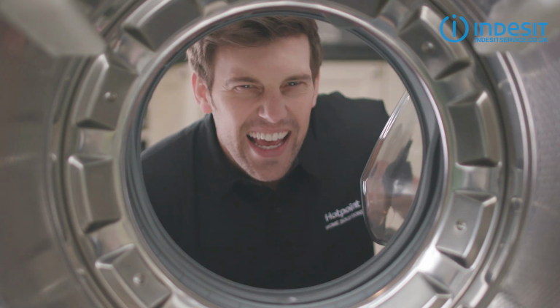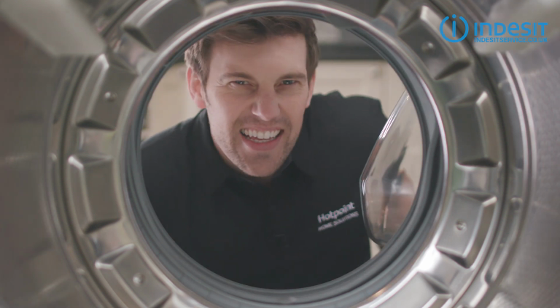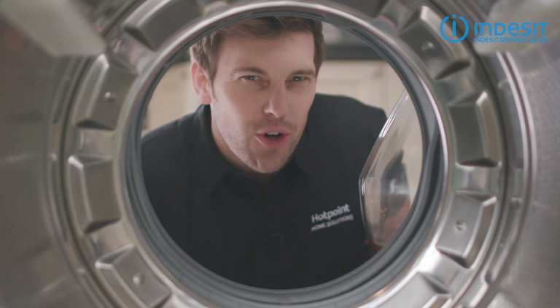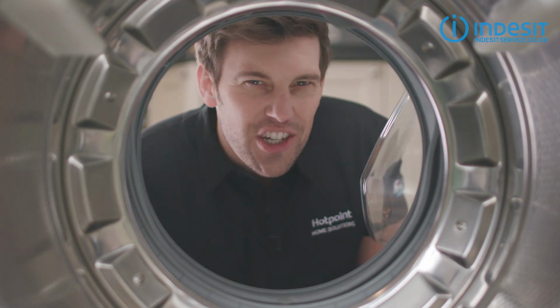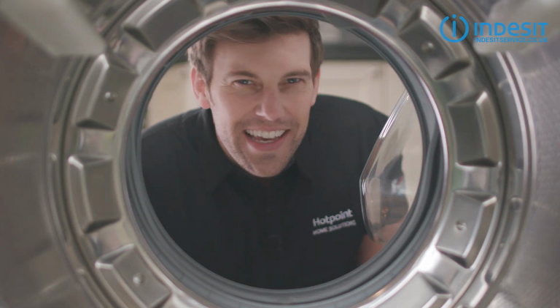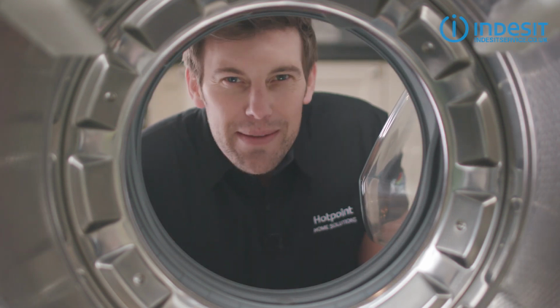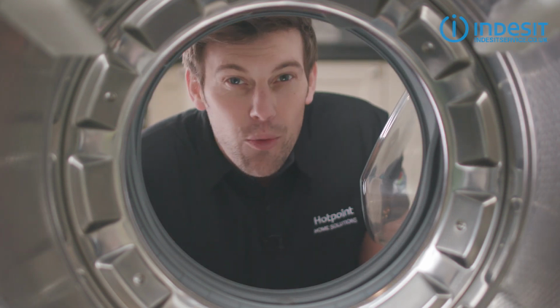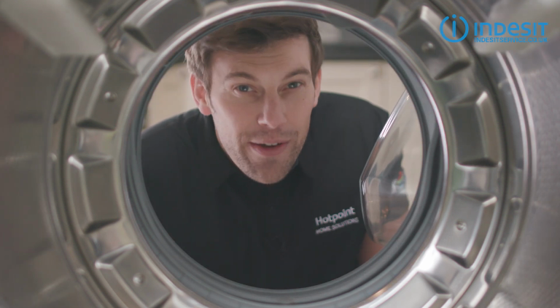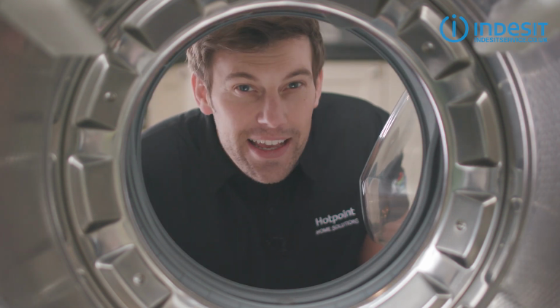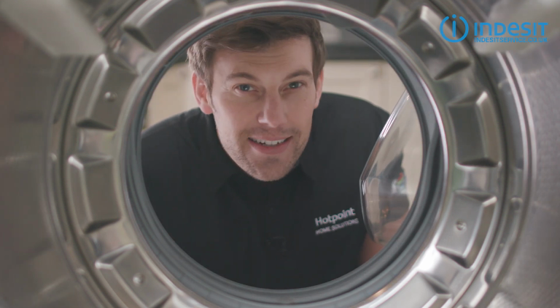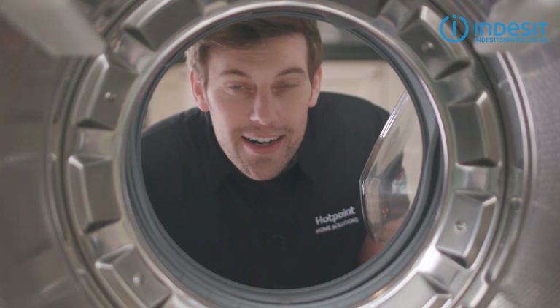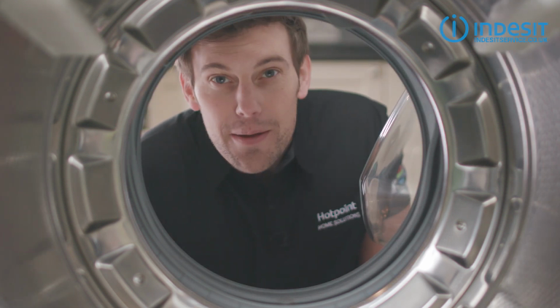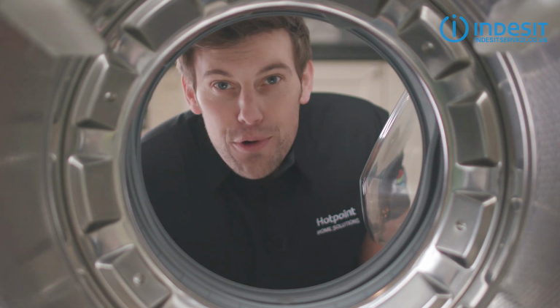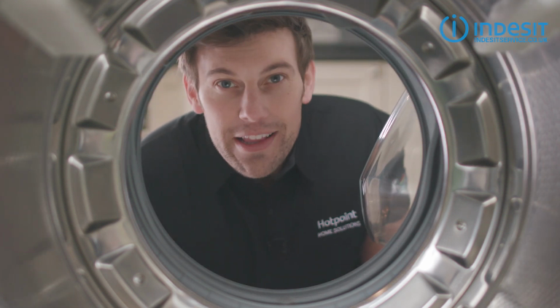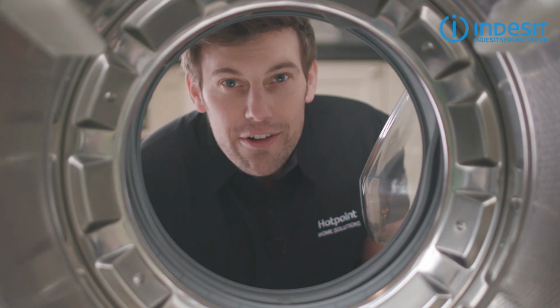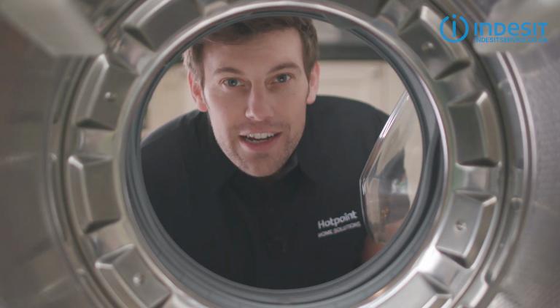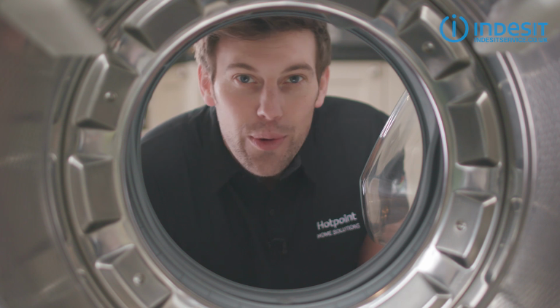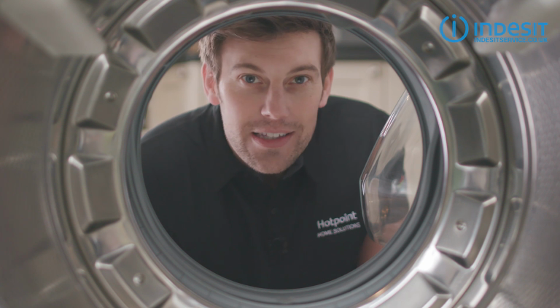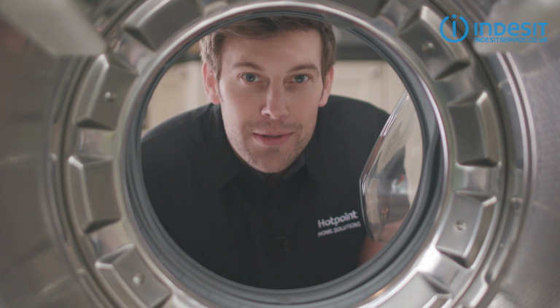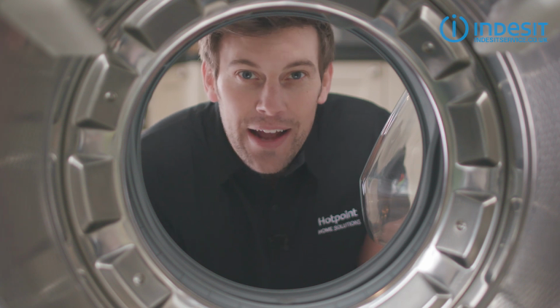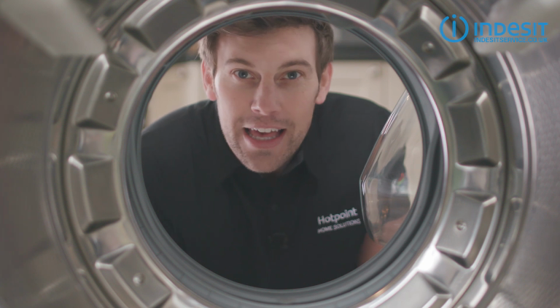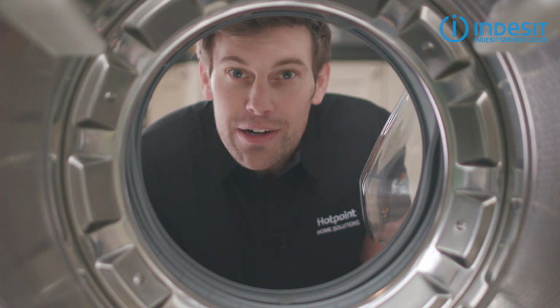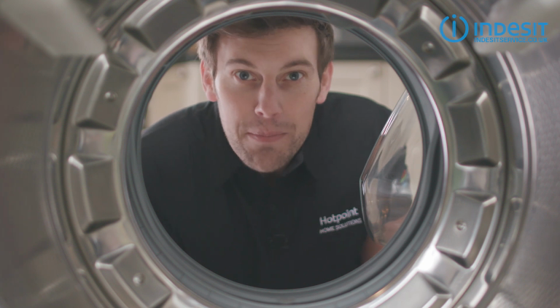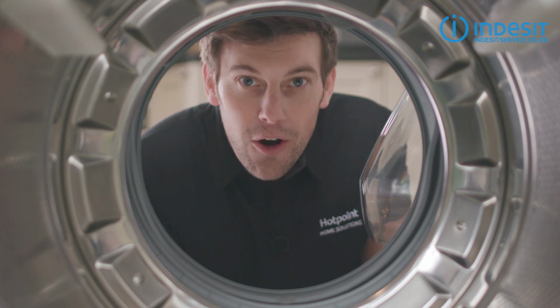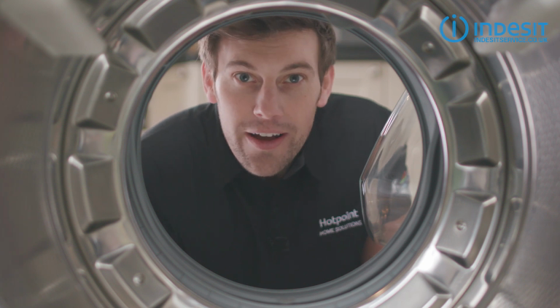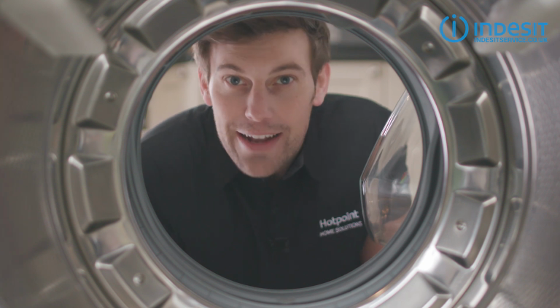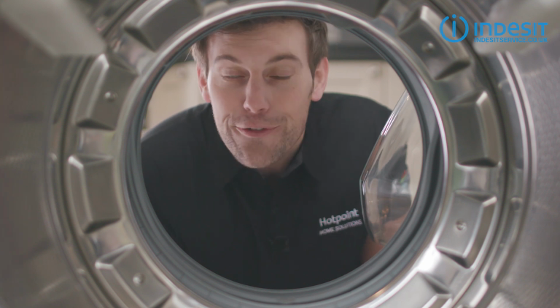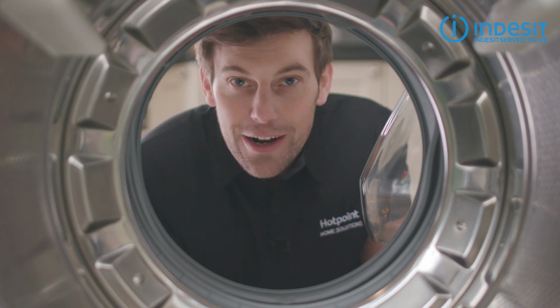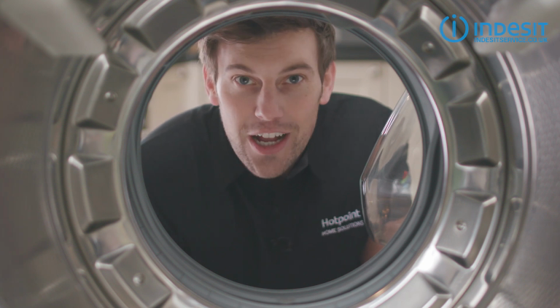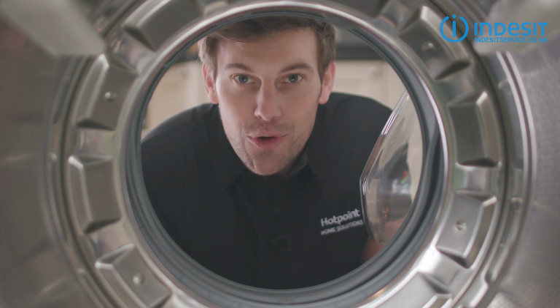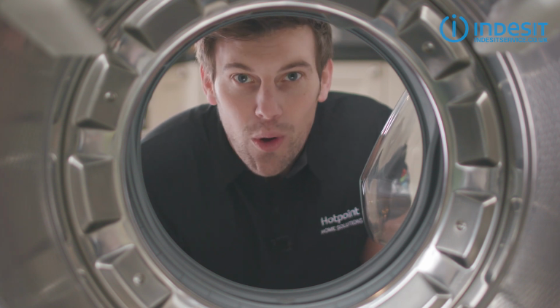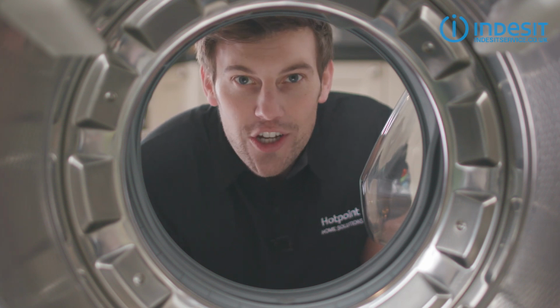Is your machine getting a bit whiffy? I'm Bryn and here are three quick tips on how to get rid of the pong and freshen up your washer.